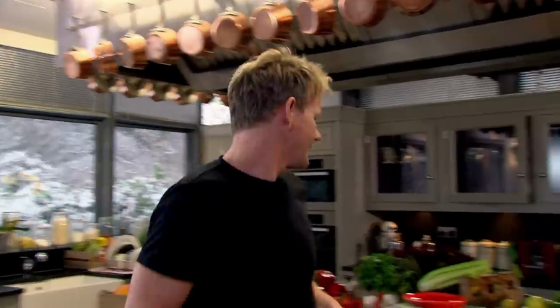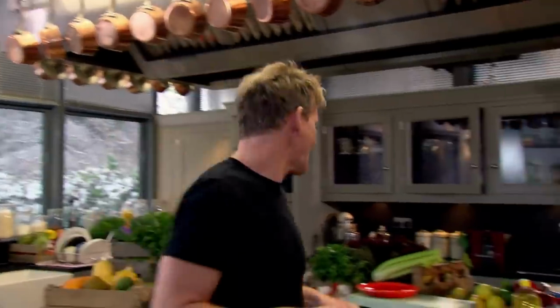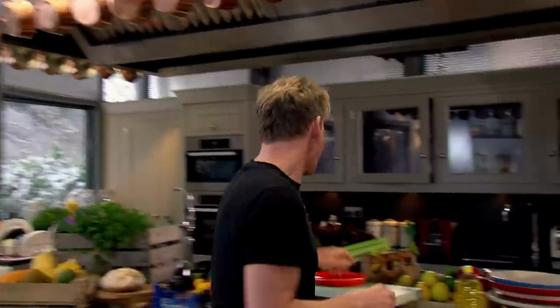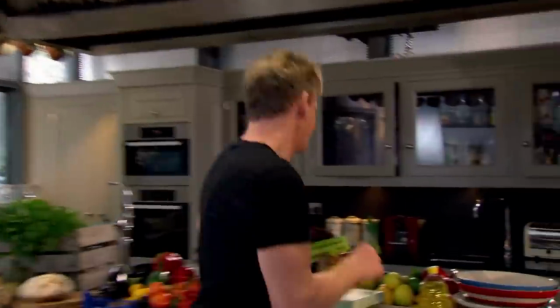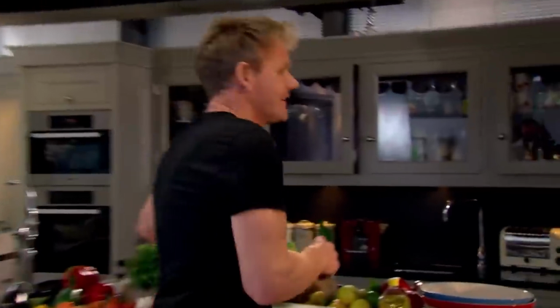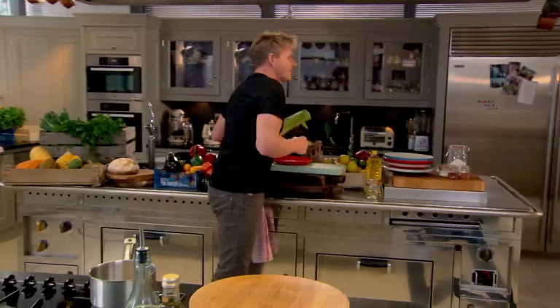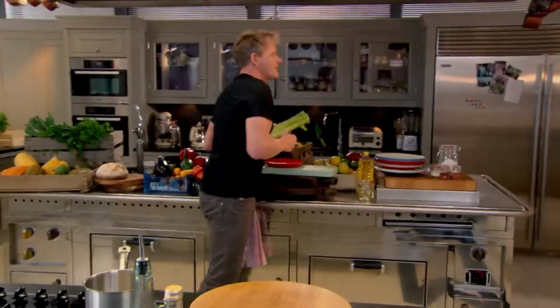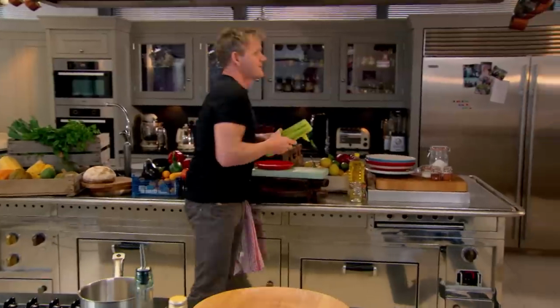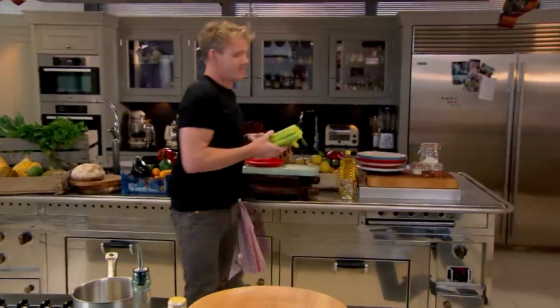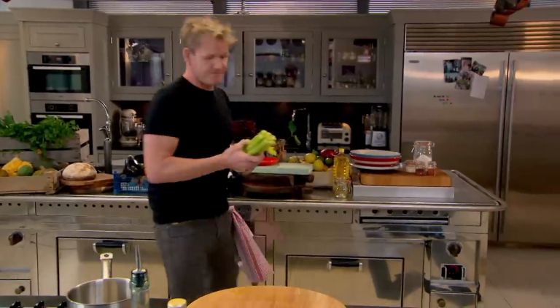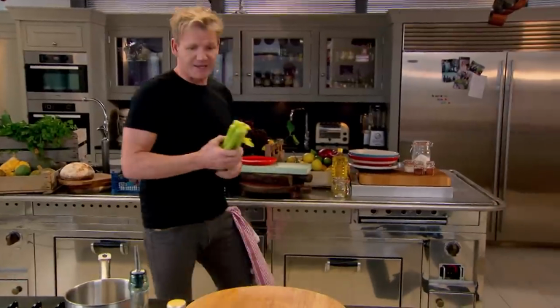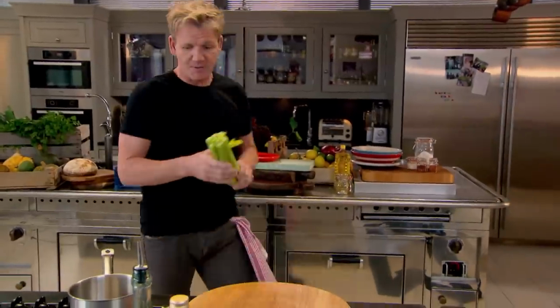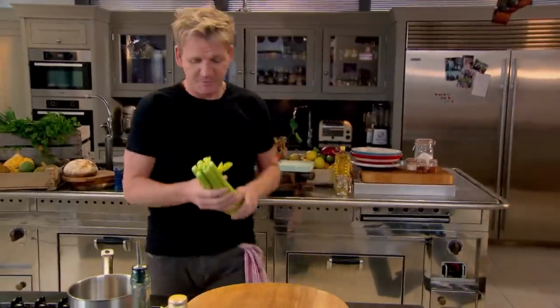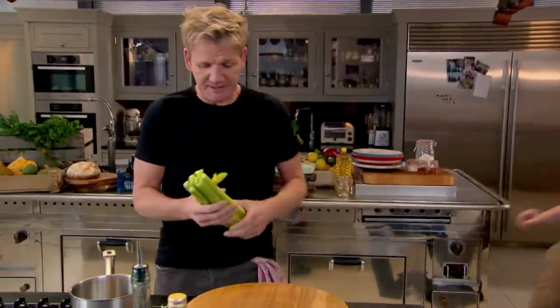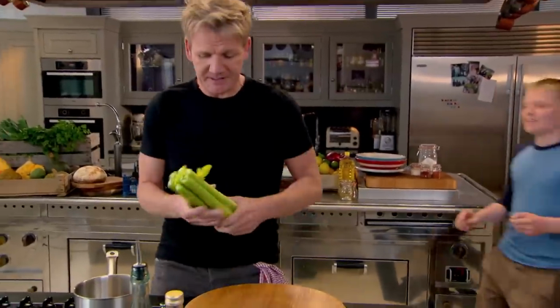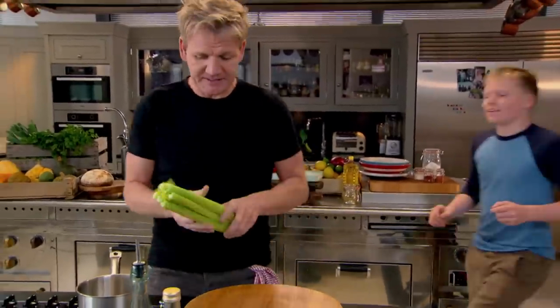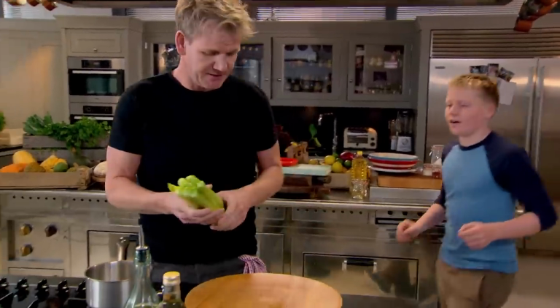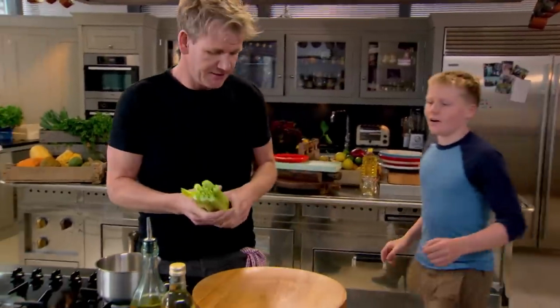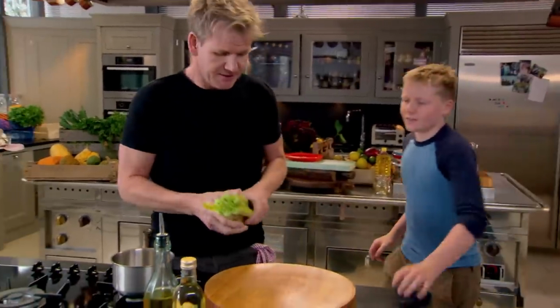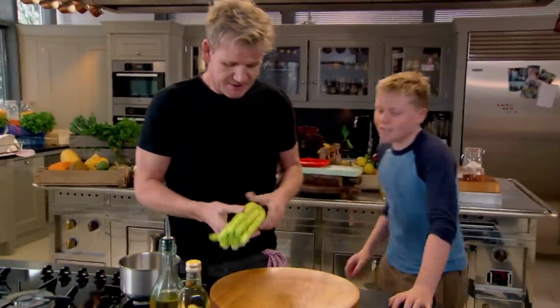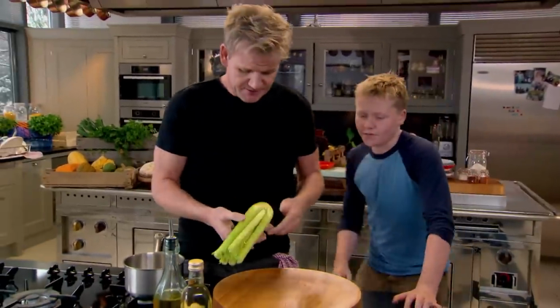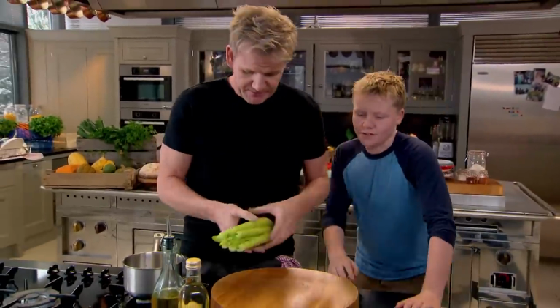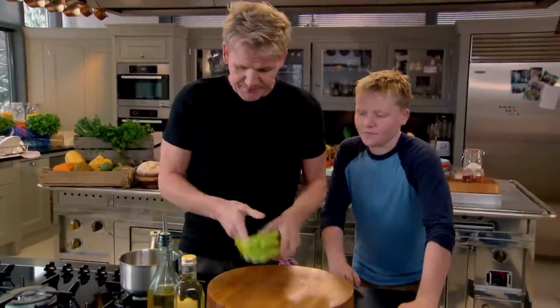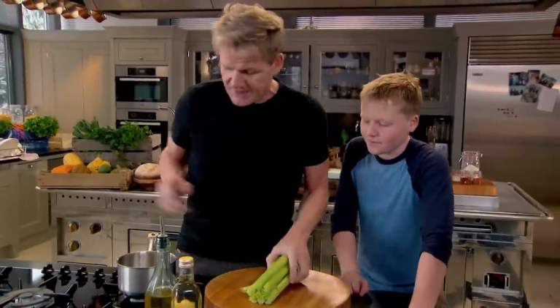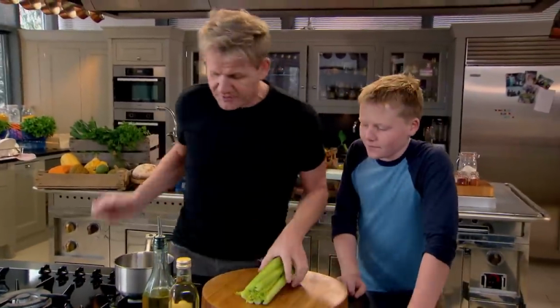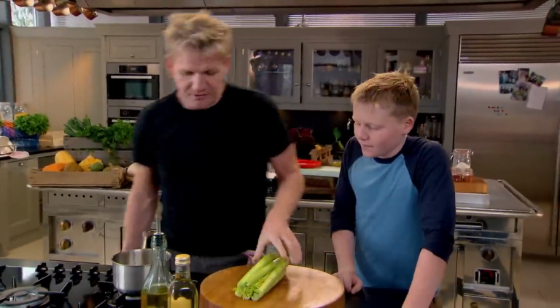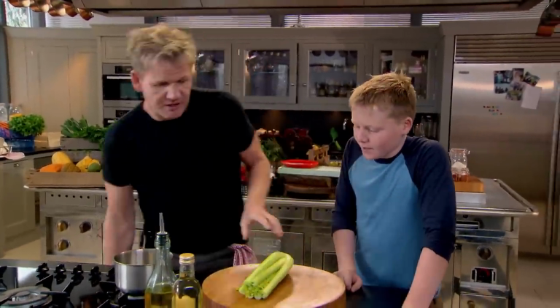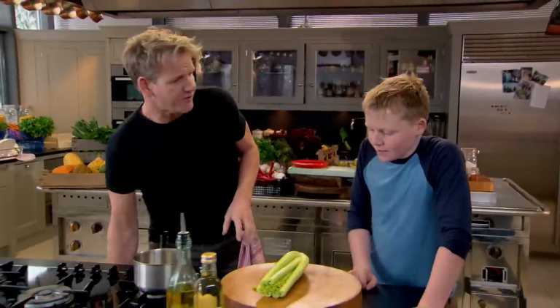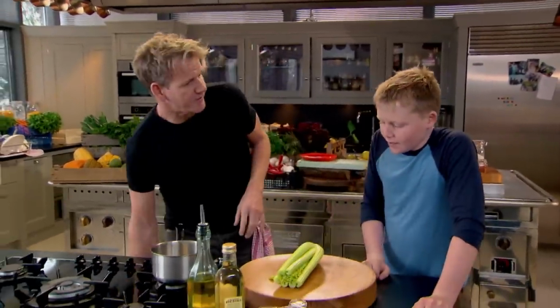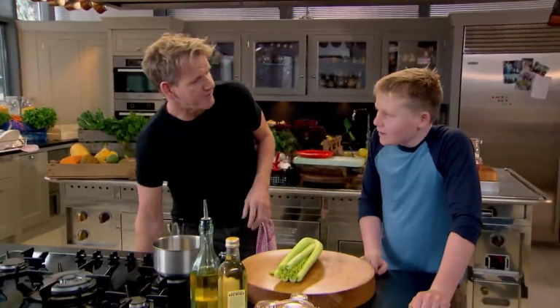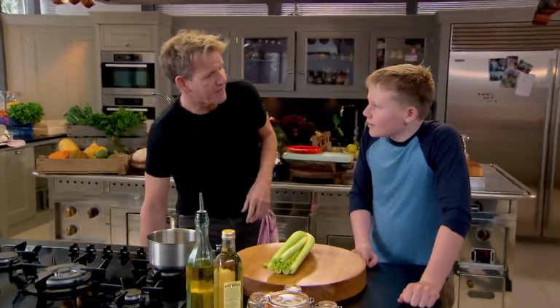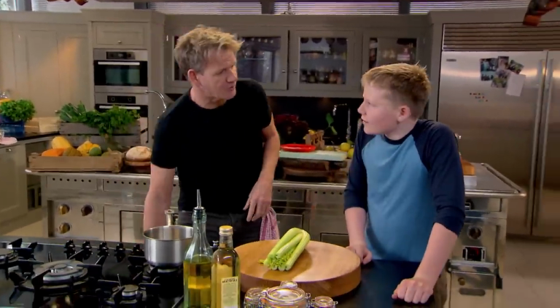Now for the perfect side dish for my fantastic fried chicken. Hi, can you help with some pickling please? Oh, definitely — you love pickles, right?